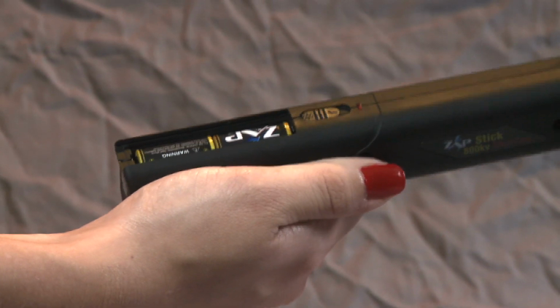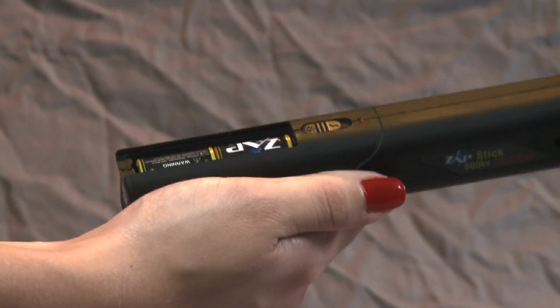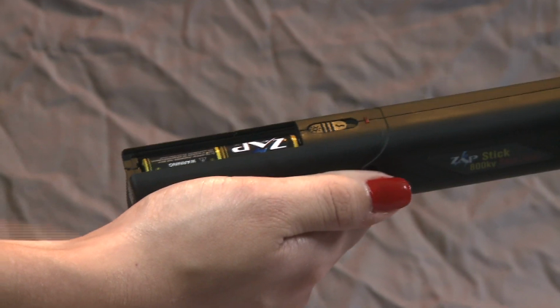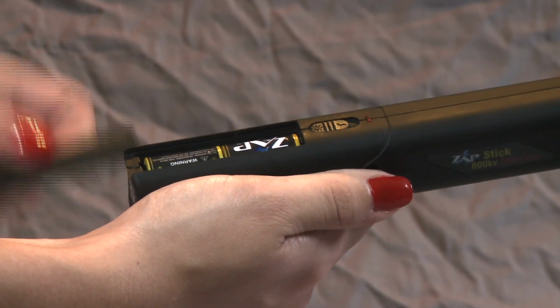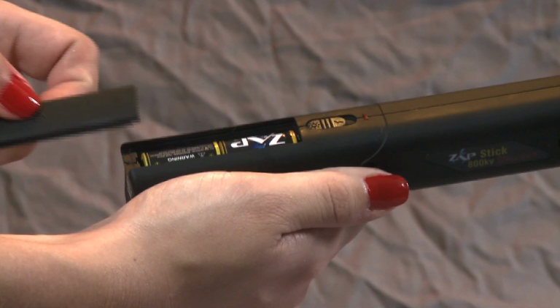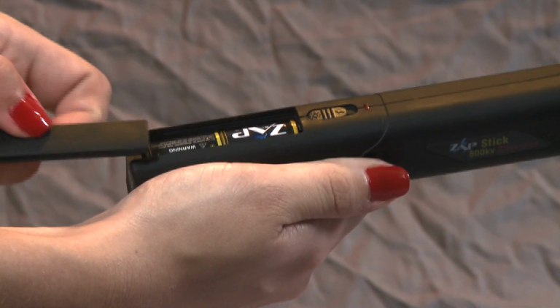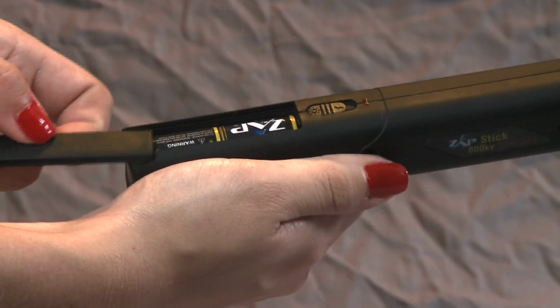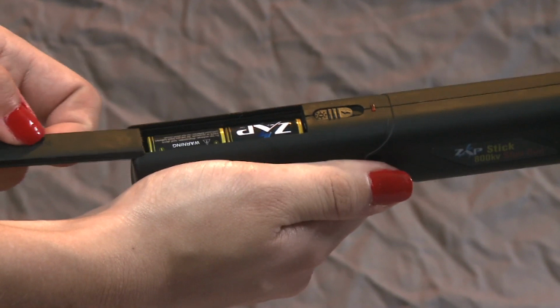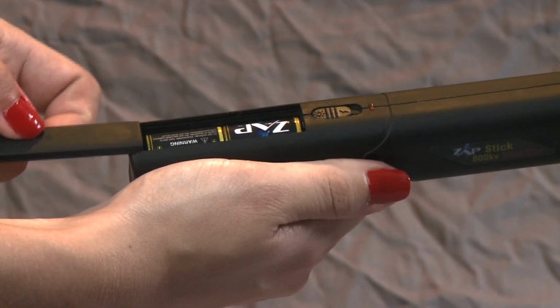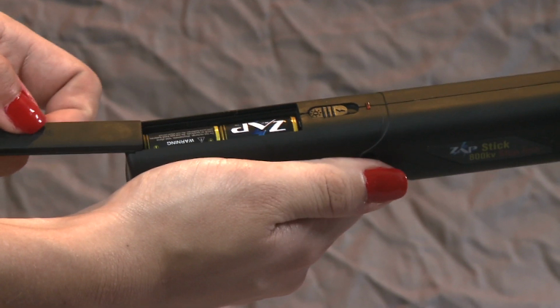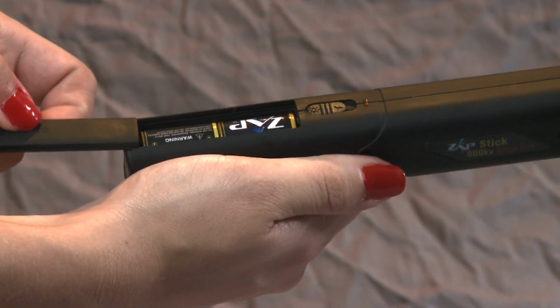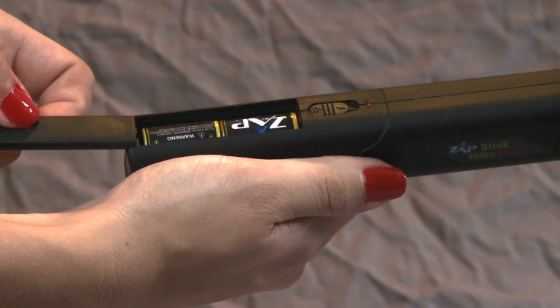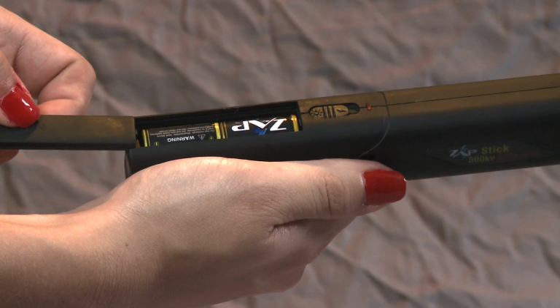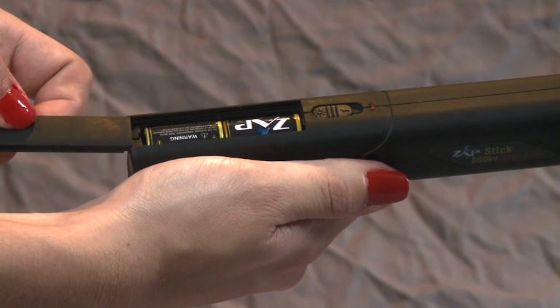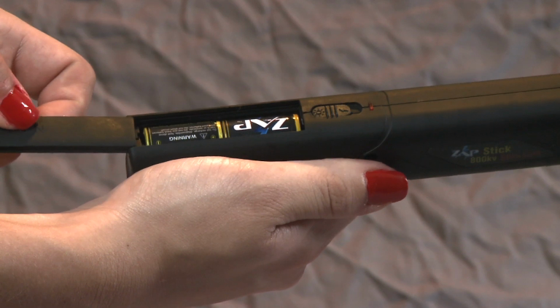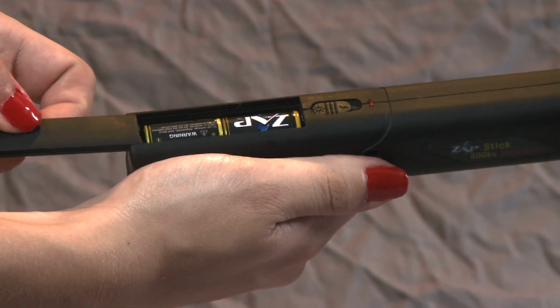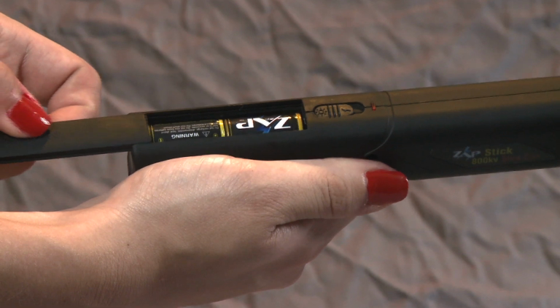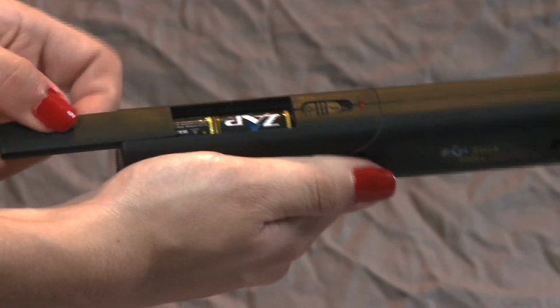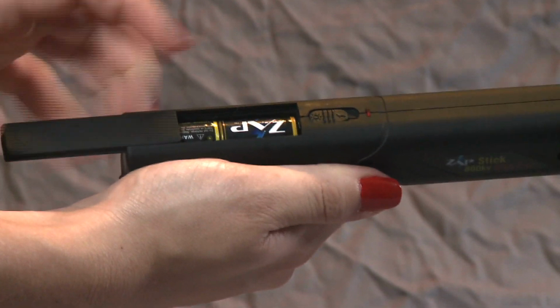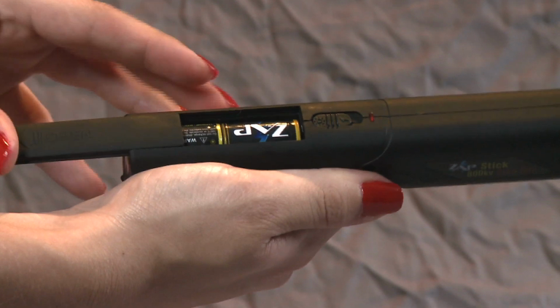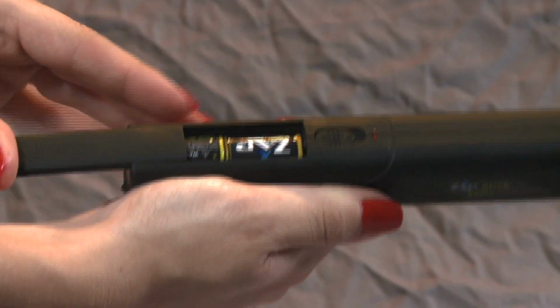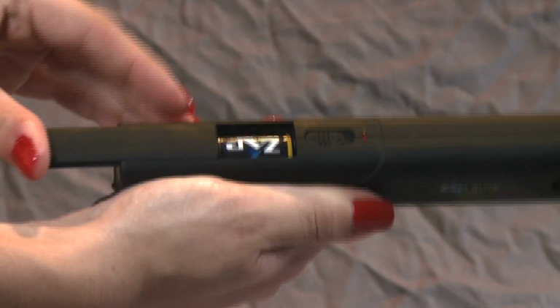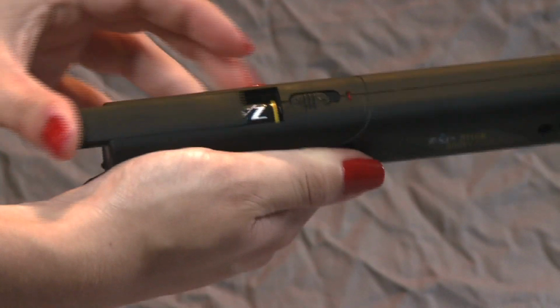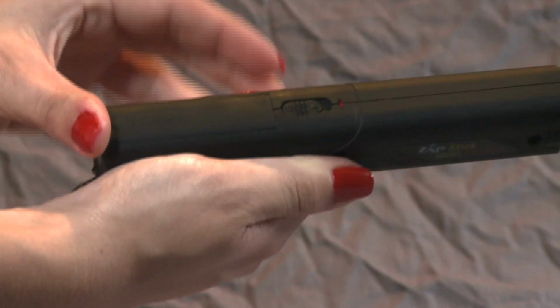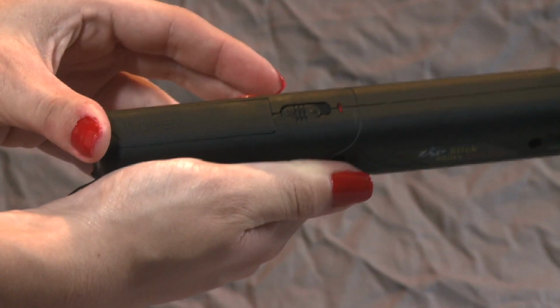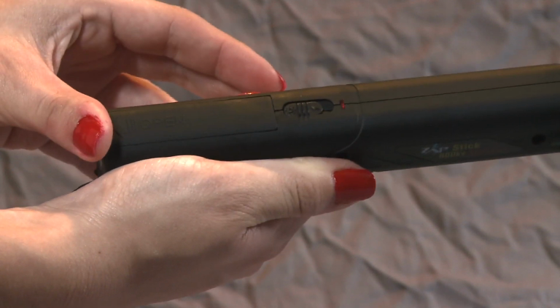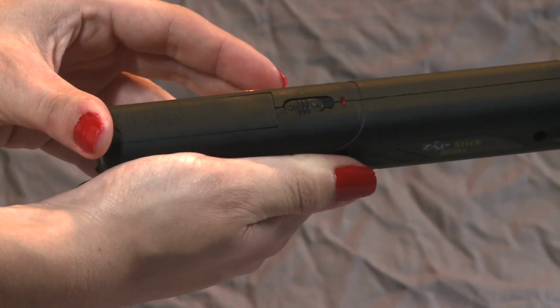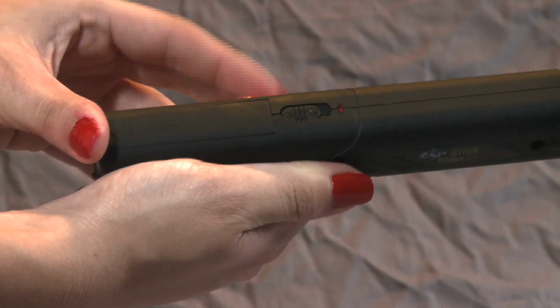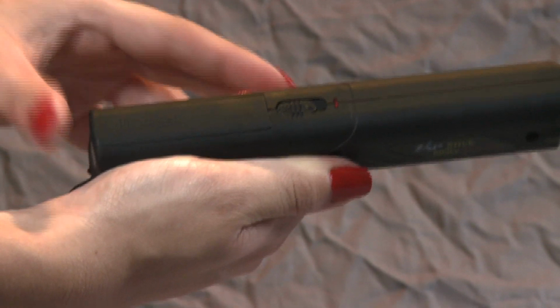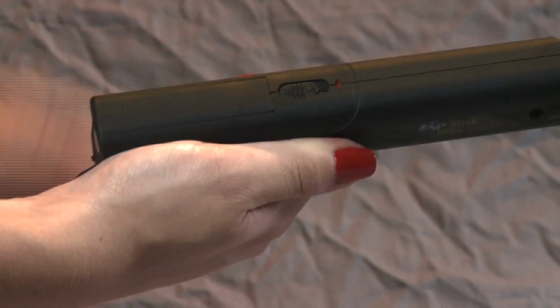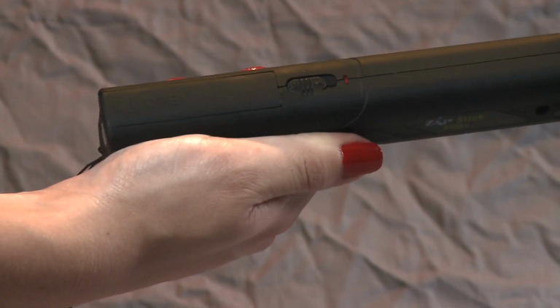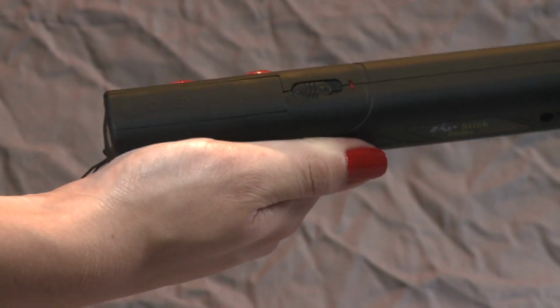Please note, when the electric arc of the unit gets weak, it's time to replace the batteries.